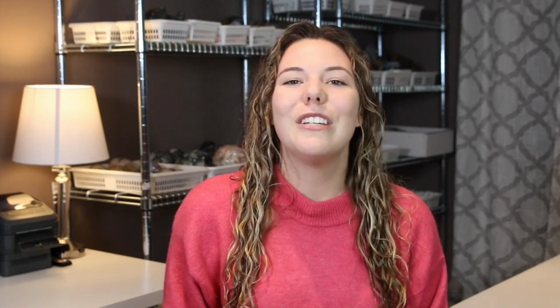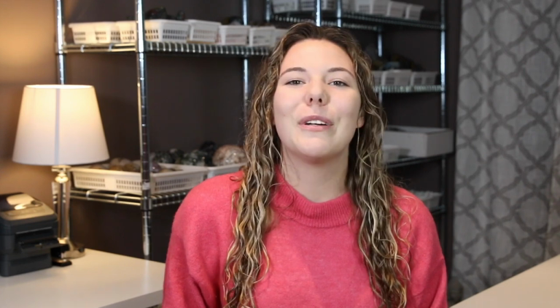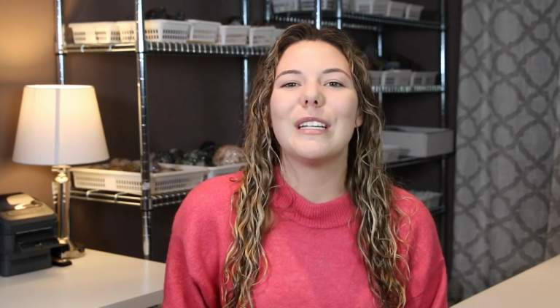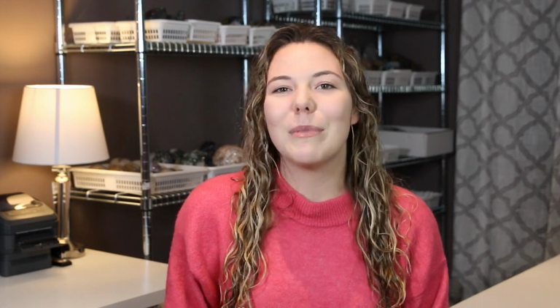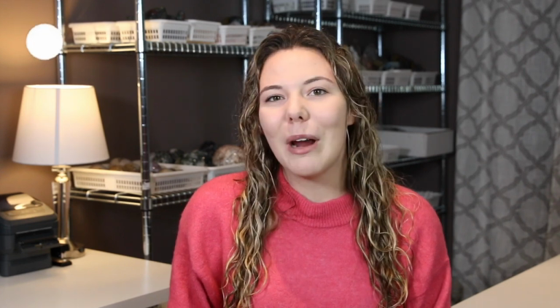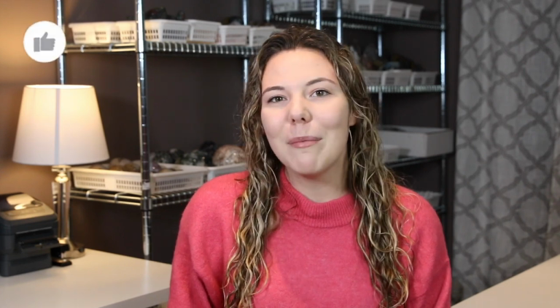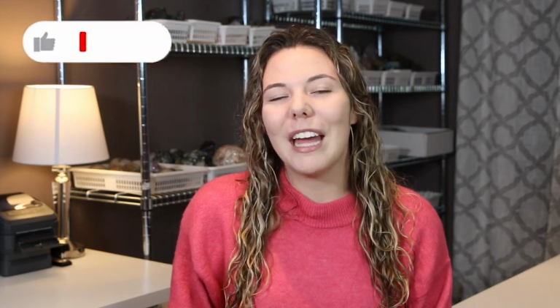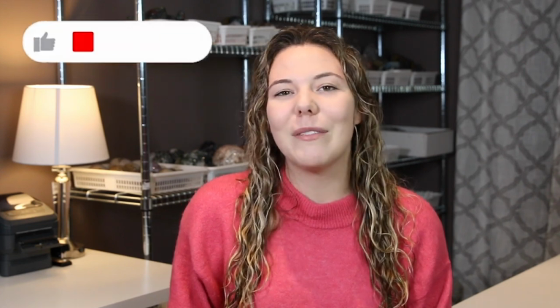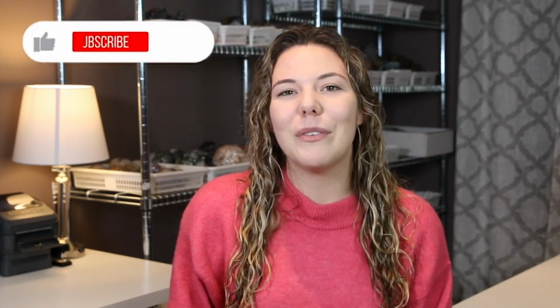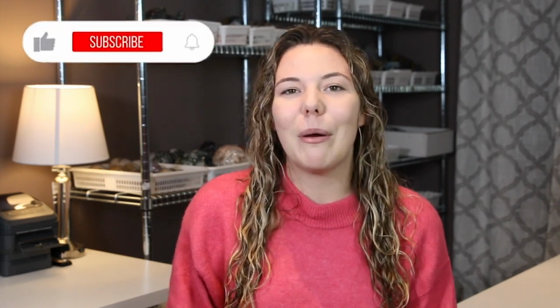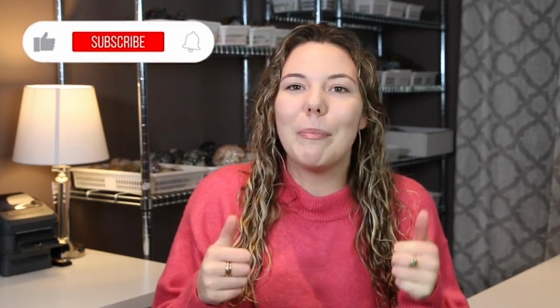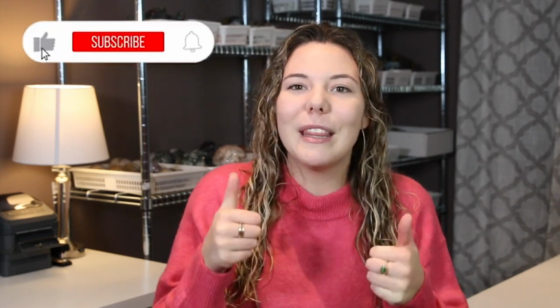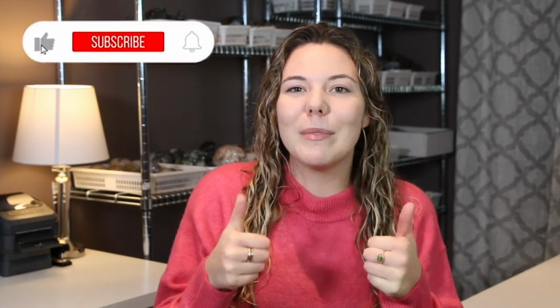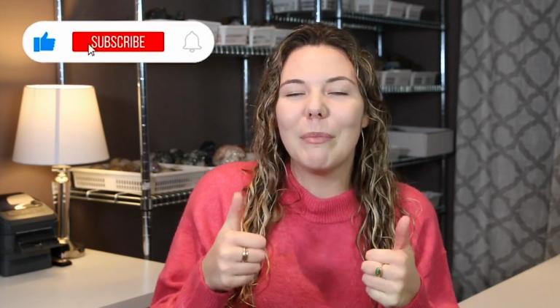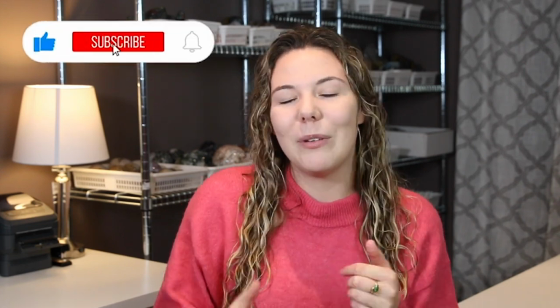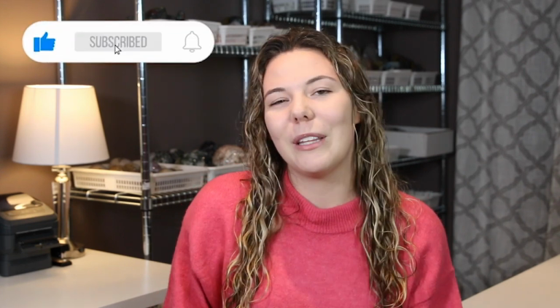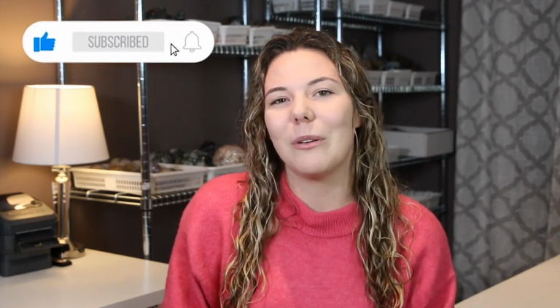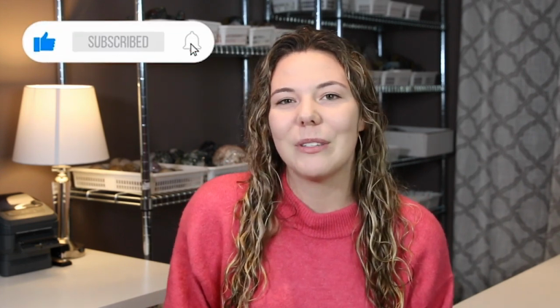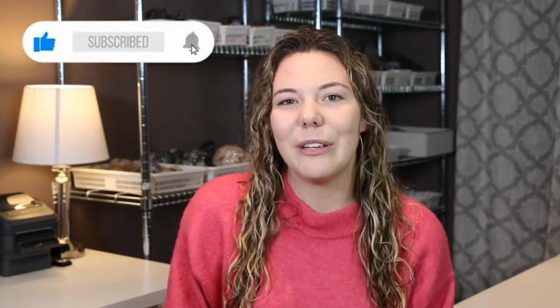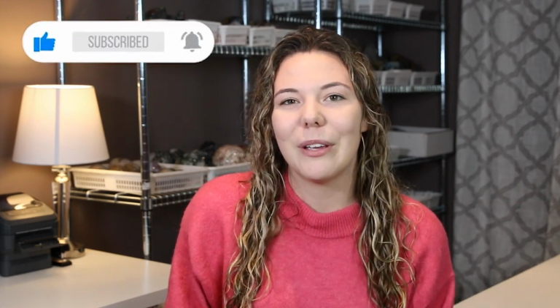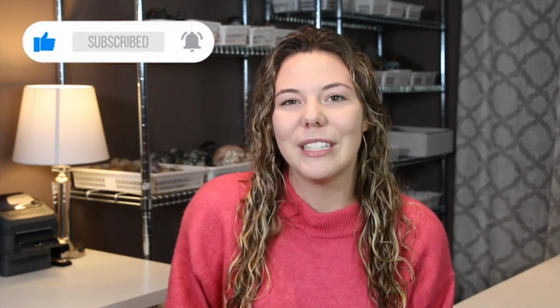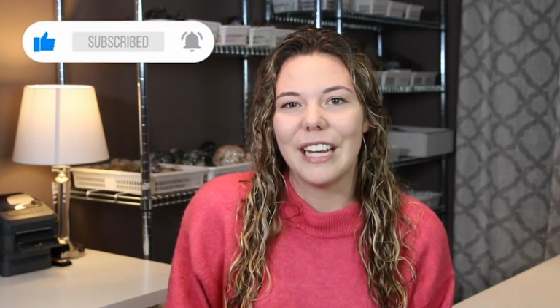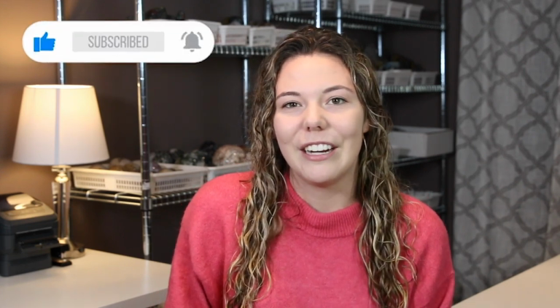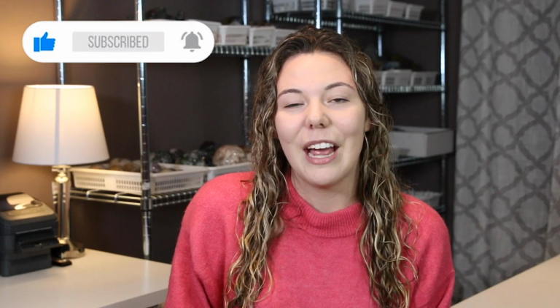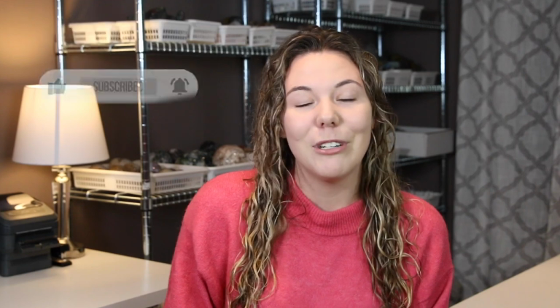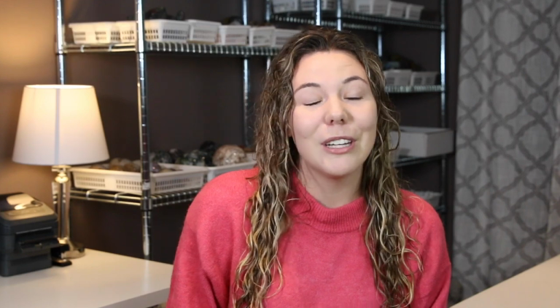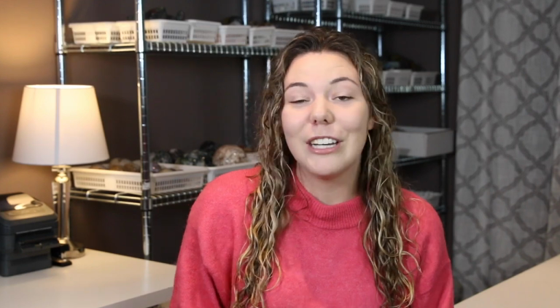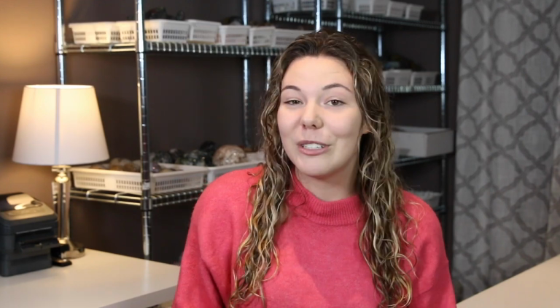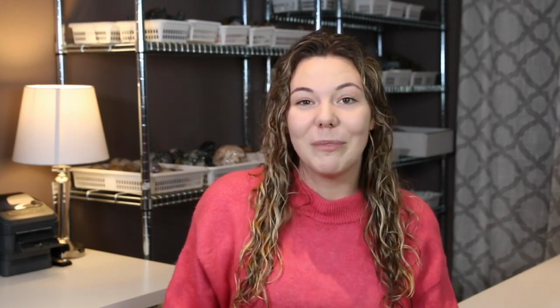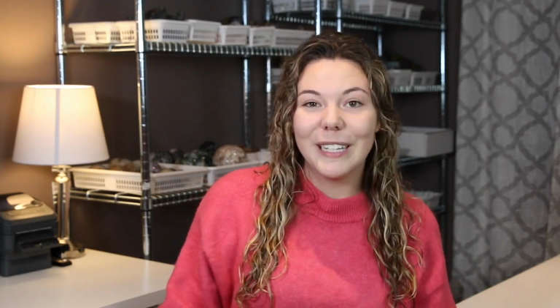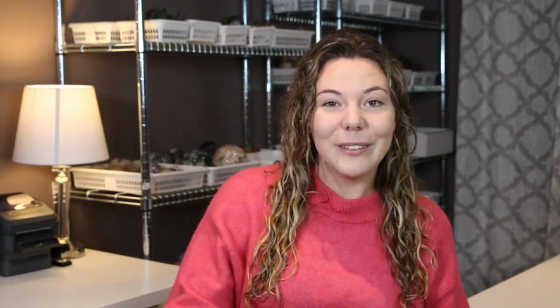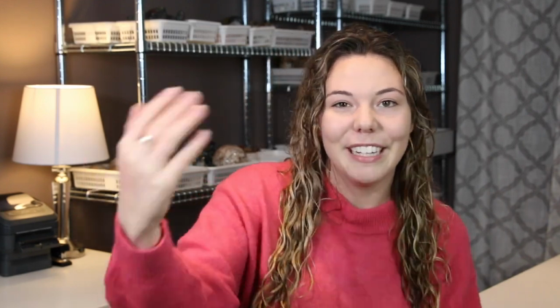Don't forget to subscribe and give this video a big thumbs up if you like the crystals that you saw today — and we're just going to jump right into it!